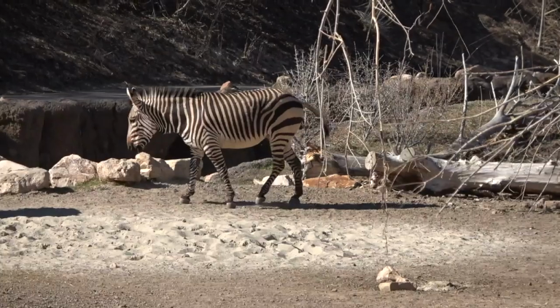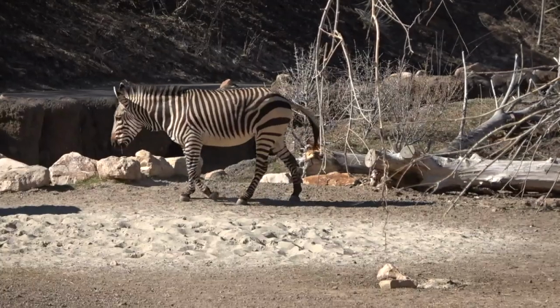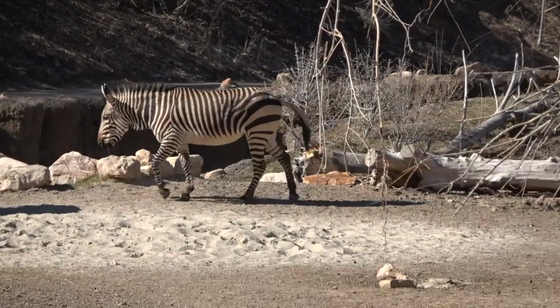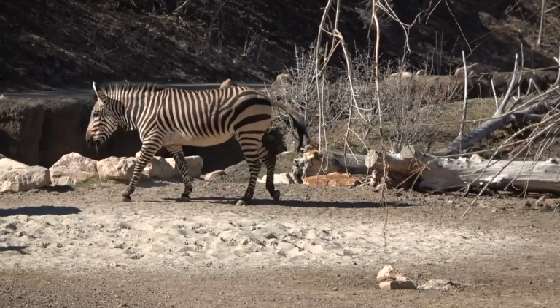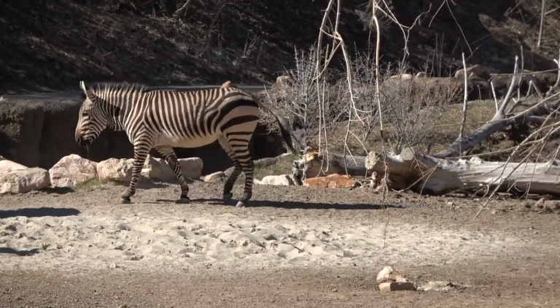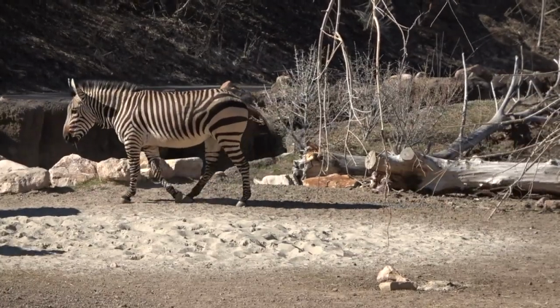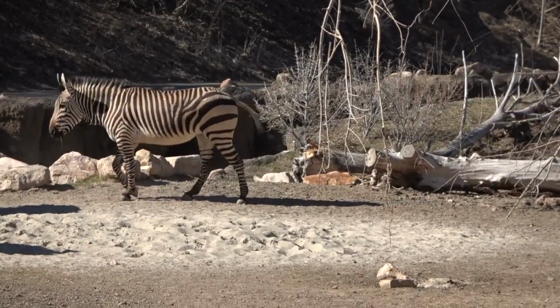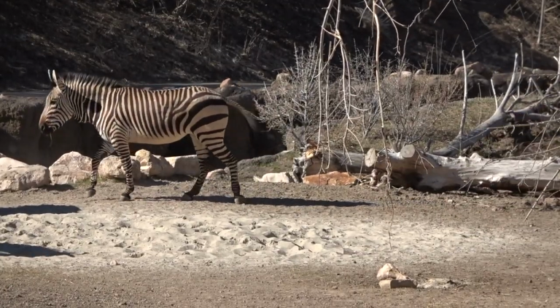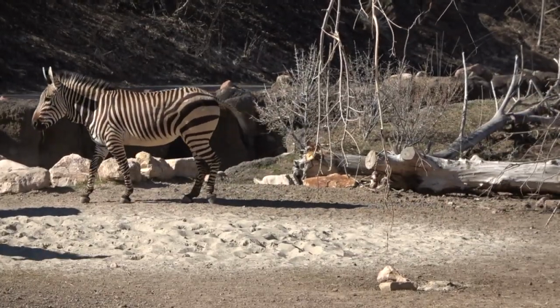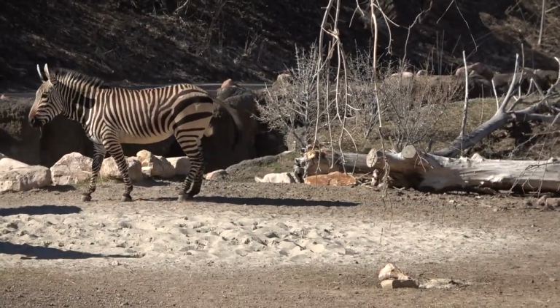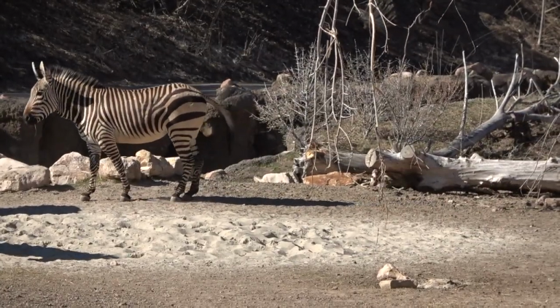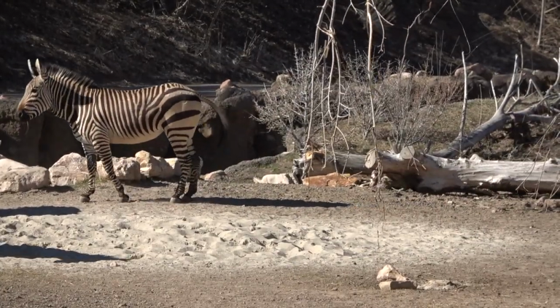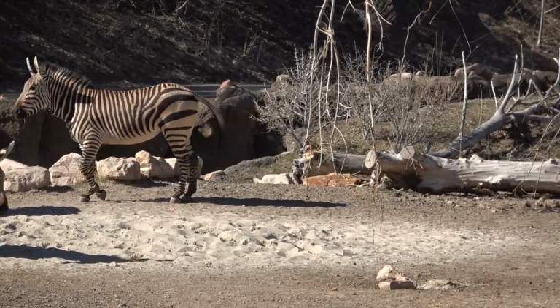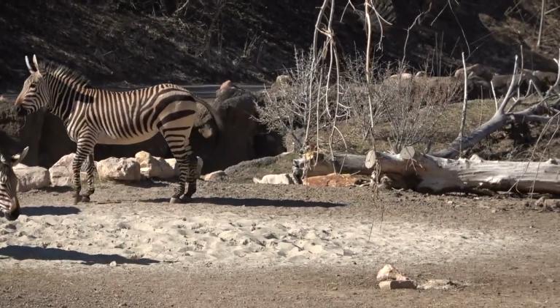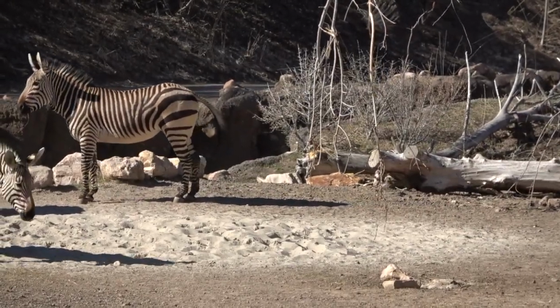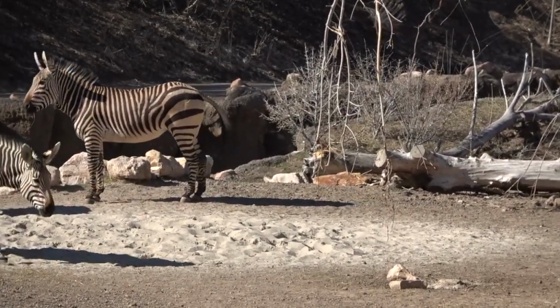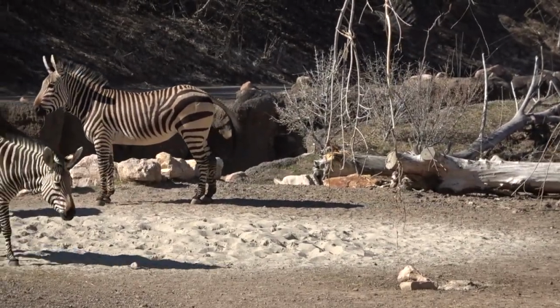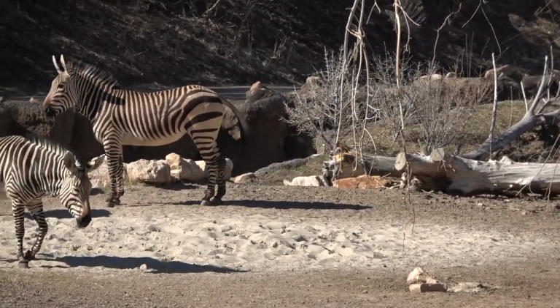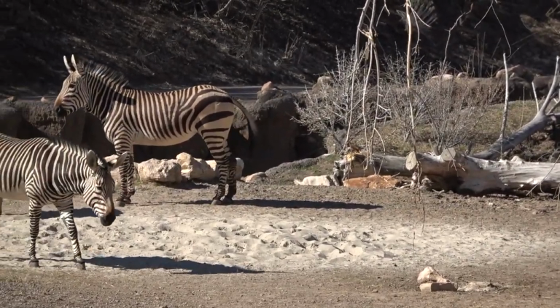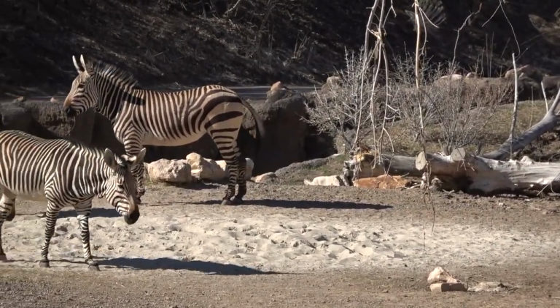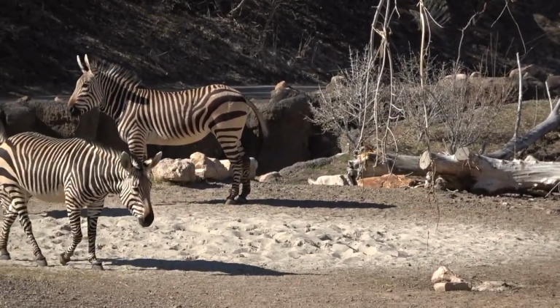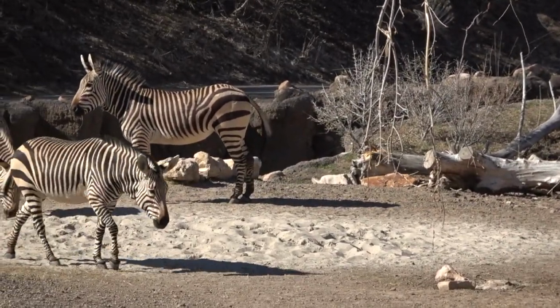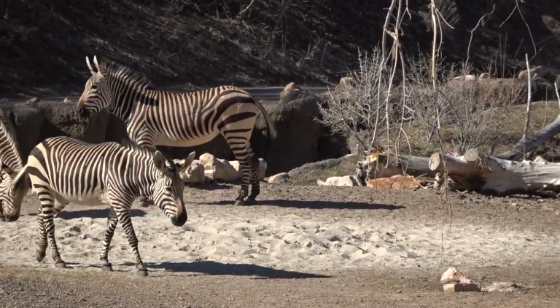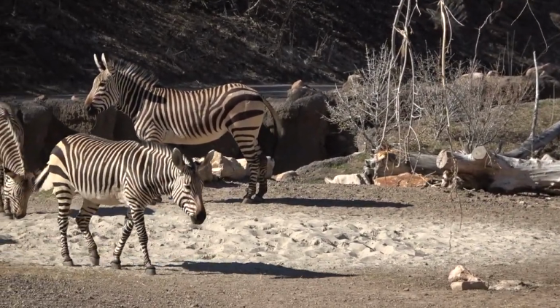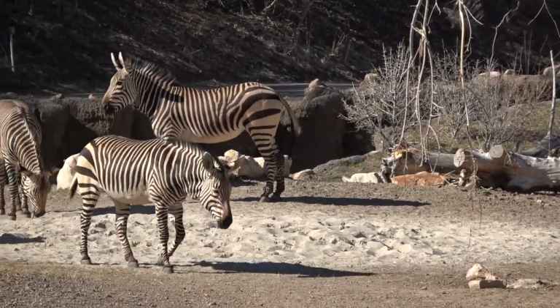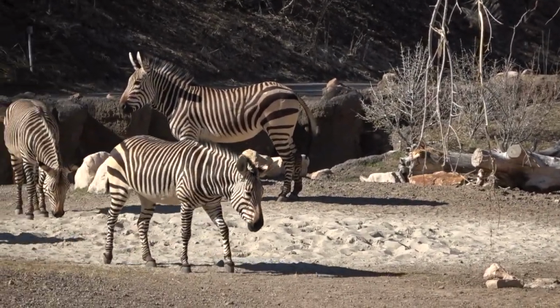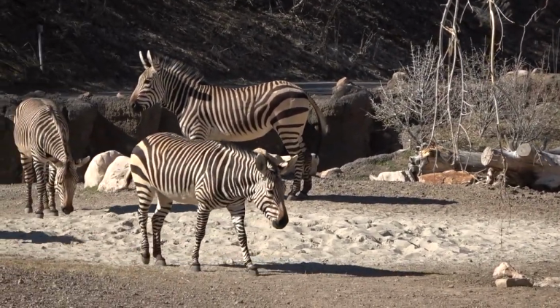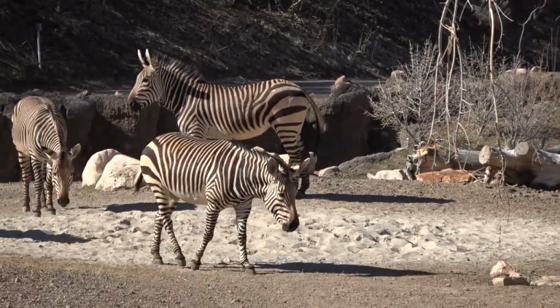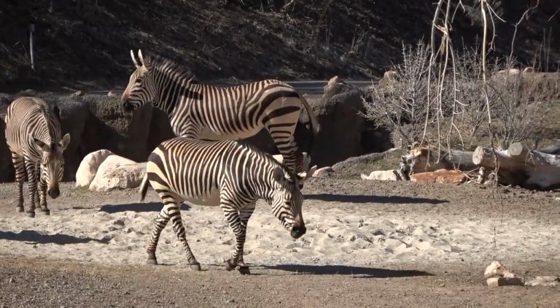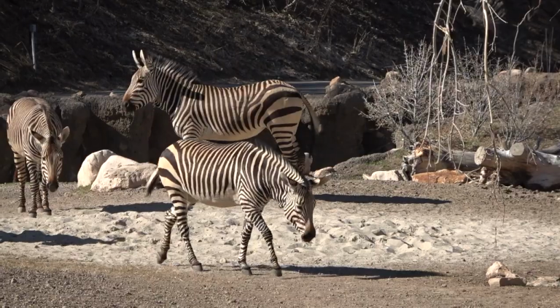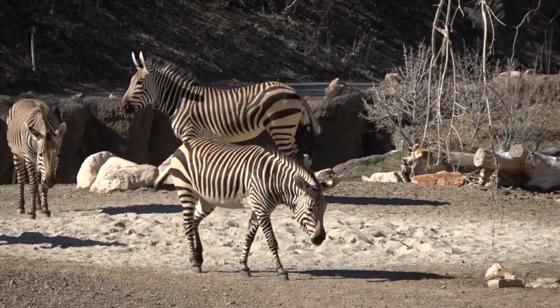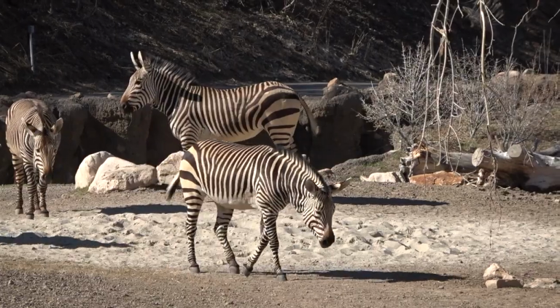Greetings, wonderful students. I miss you, but I made you this video about tetrapods.